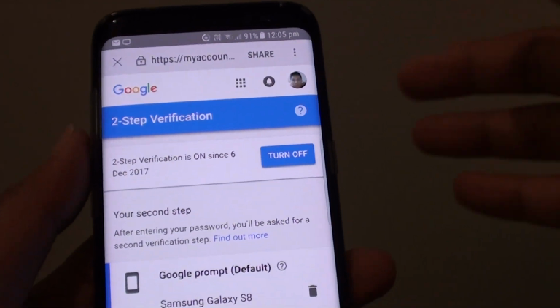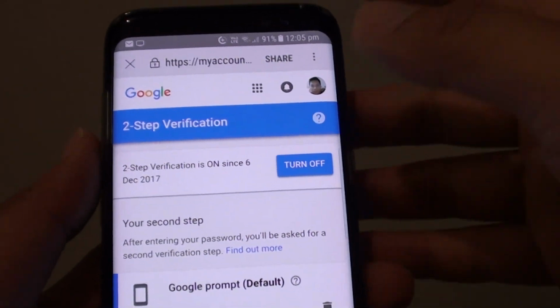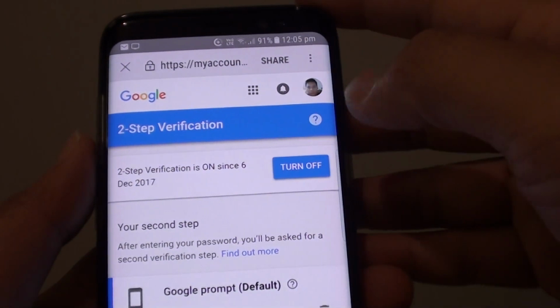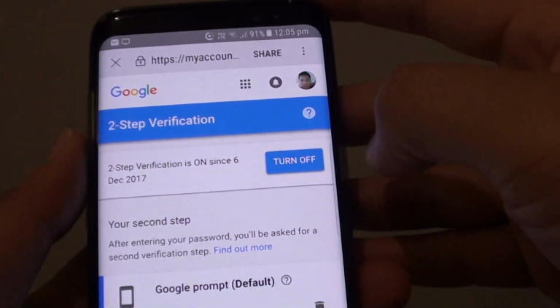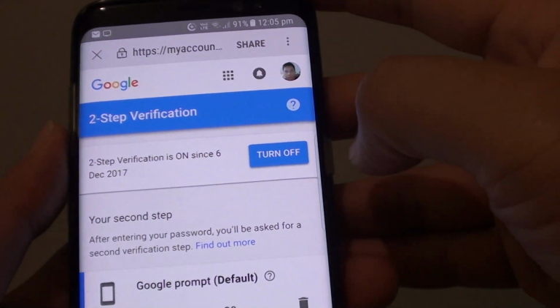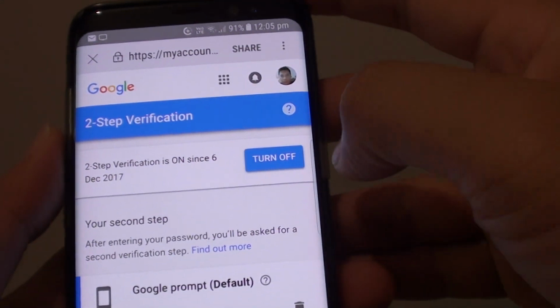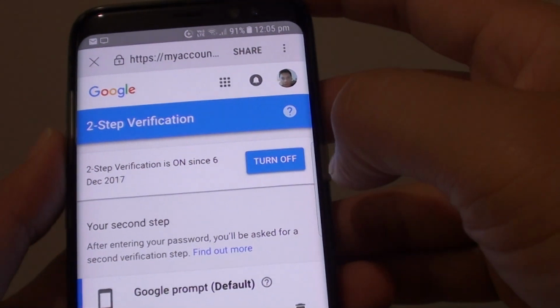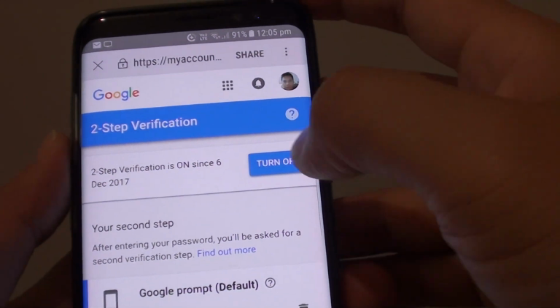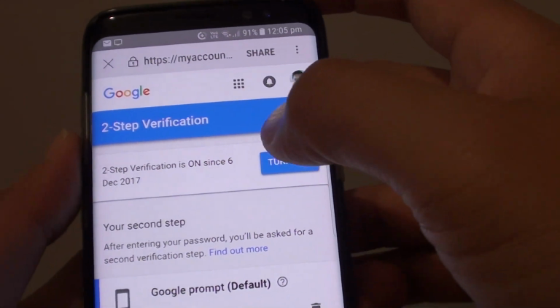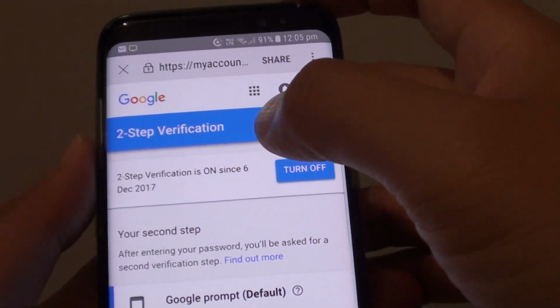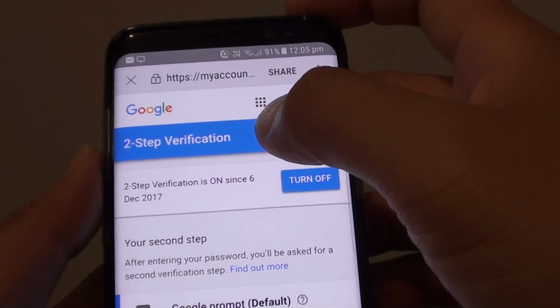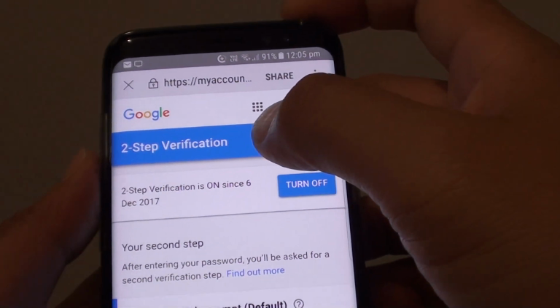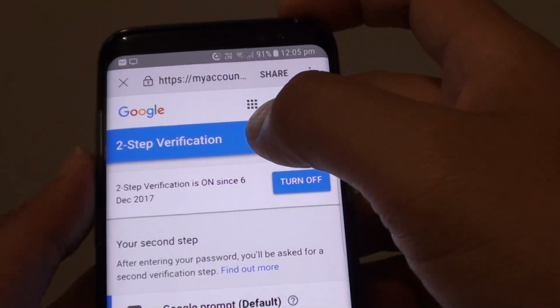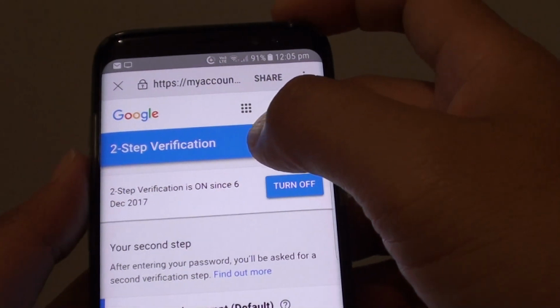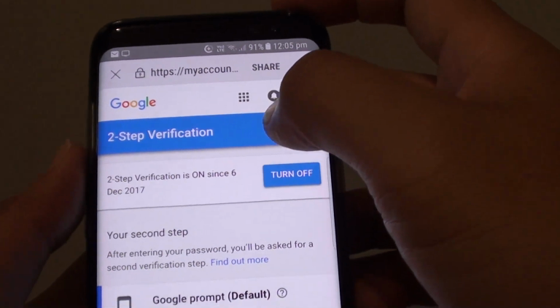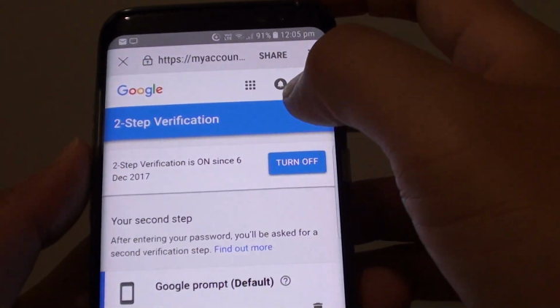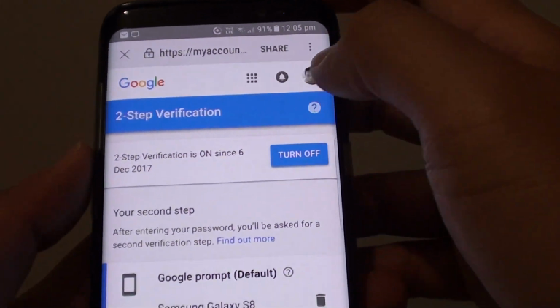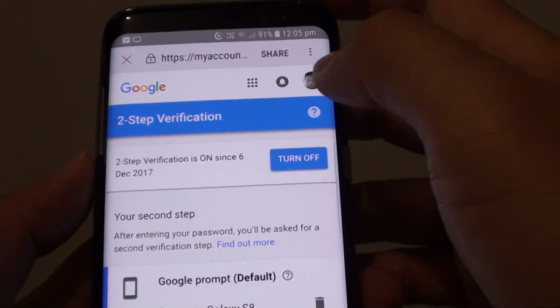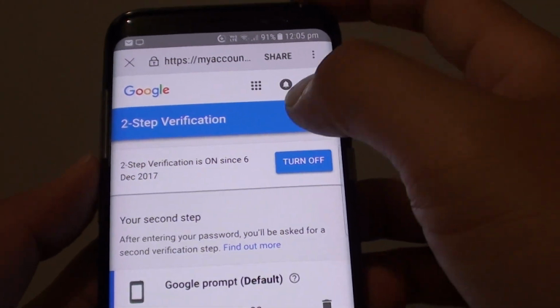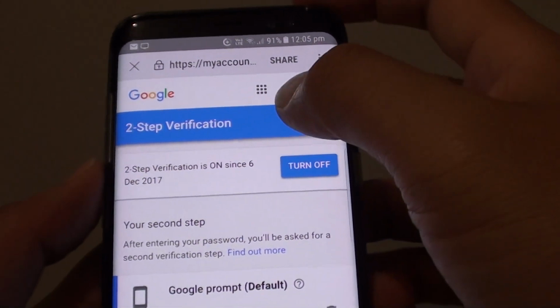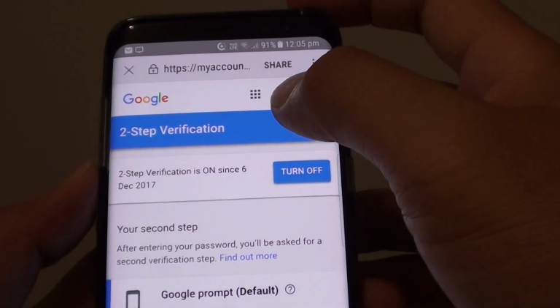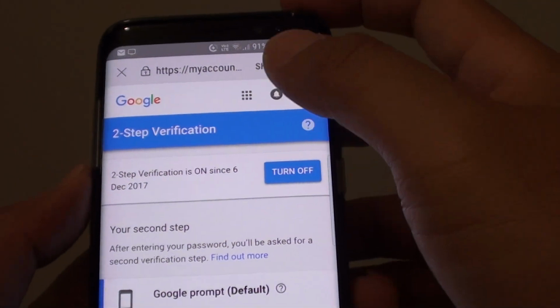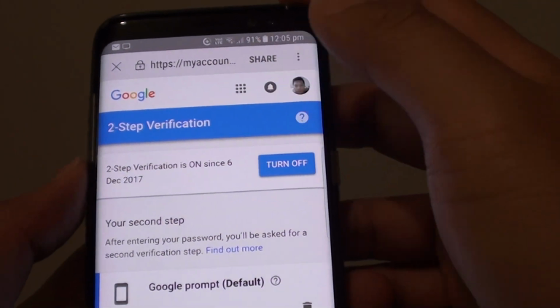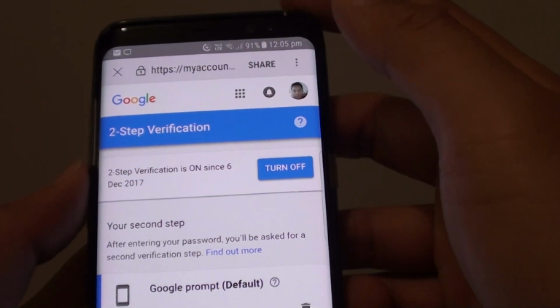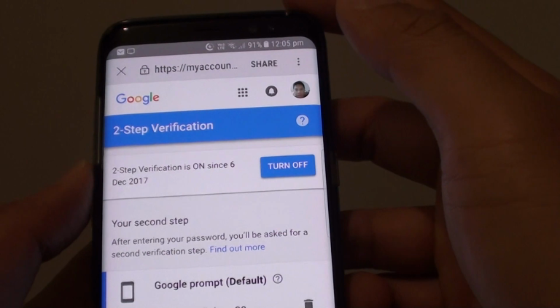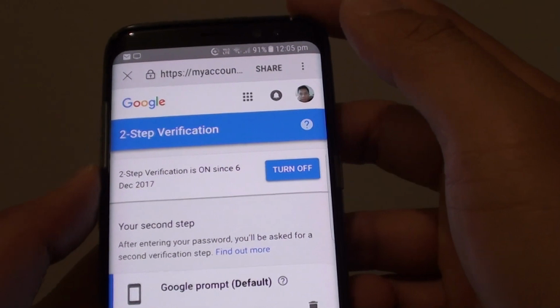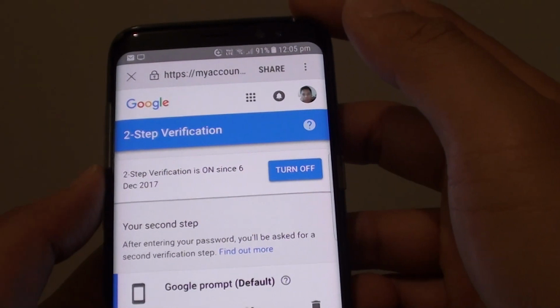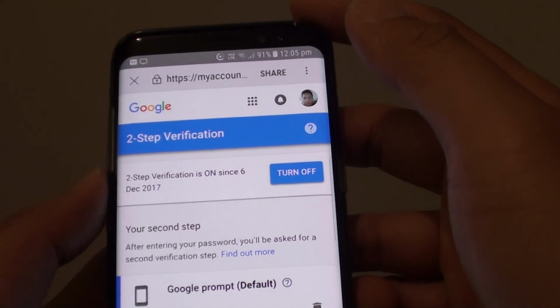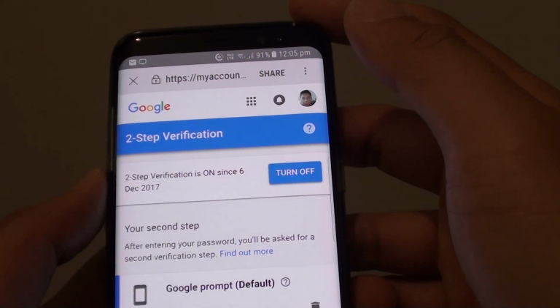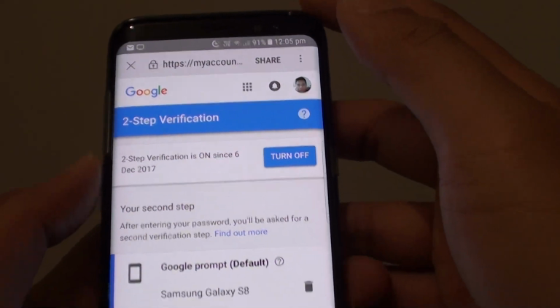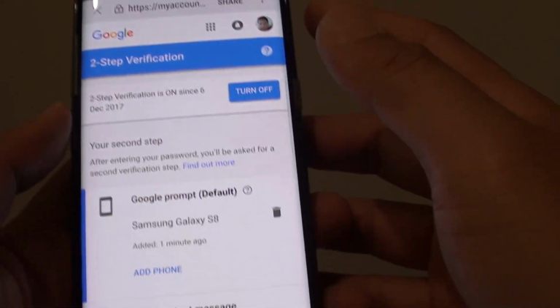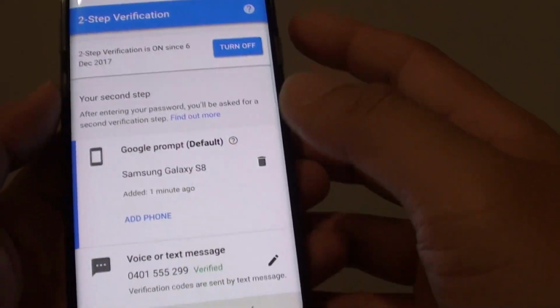How to turn on or off 2-step verification of your Google account on a Samsung Galaxy S8.